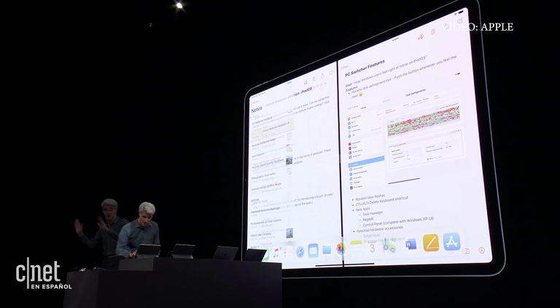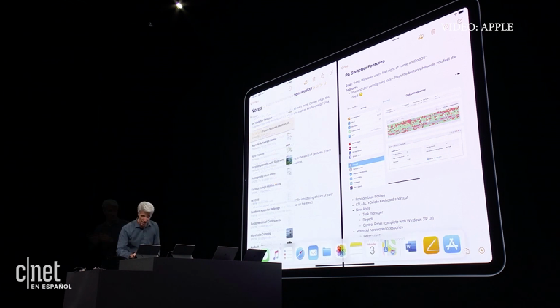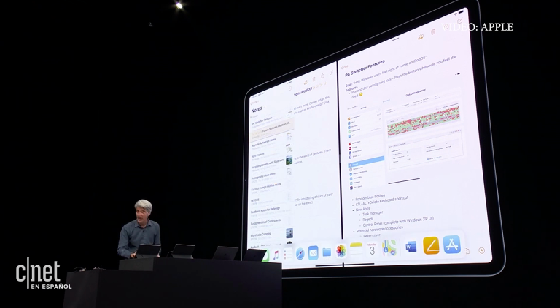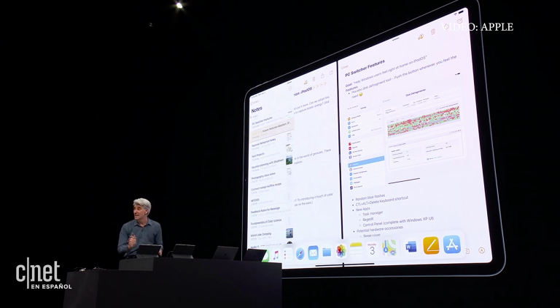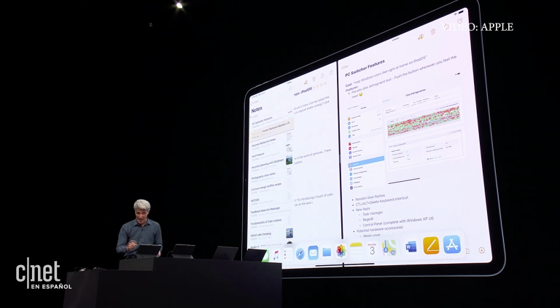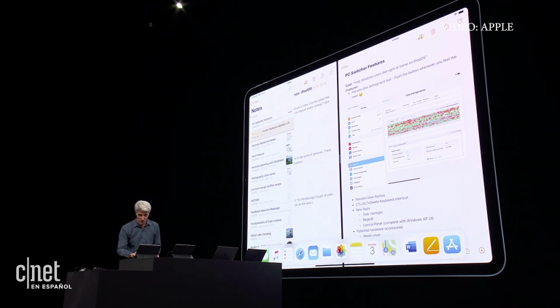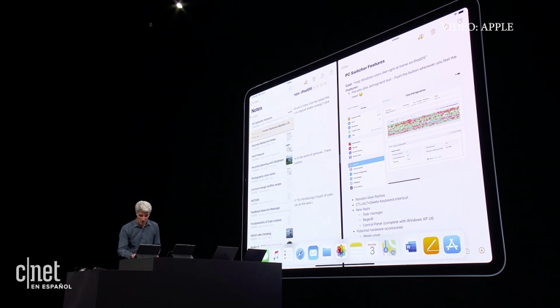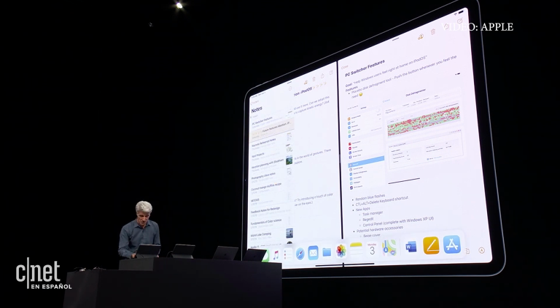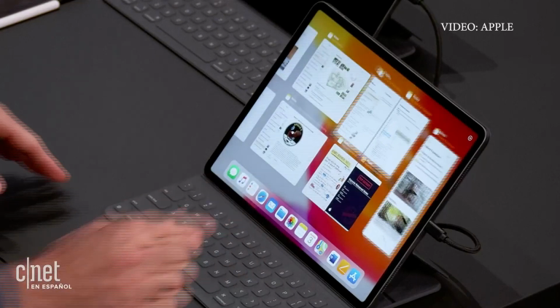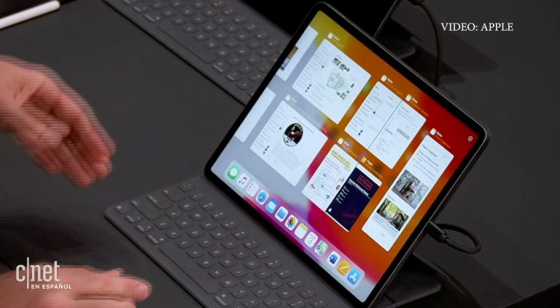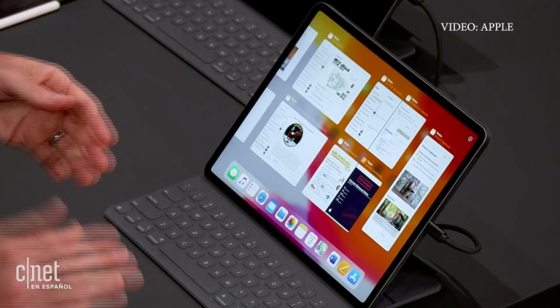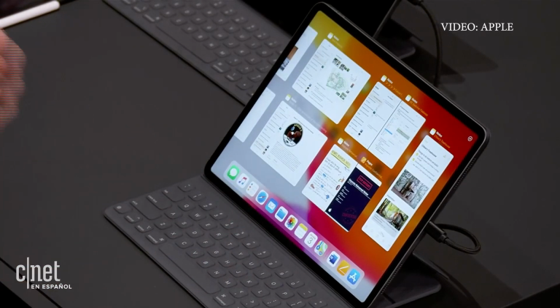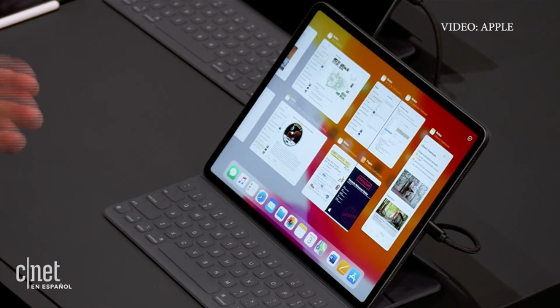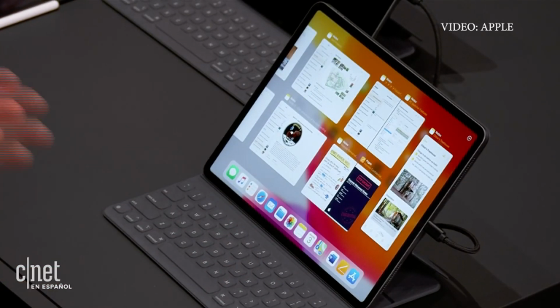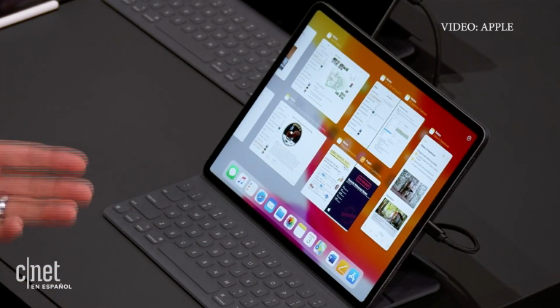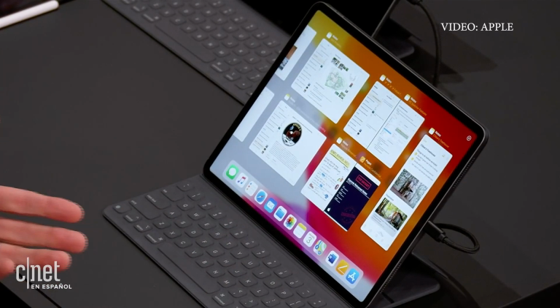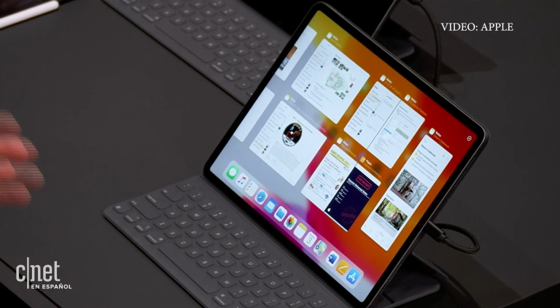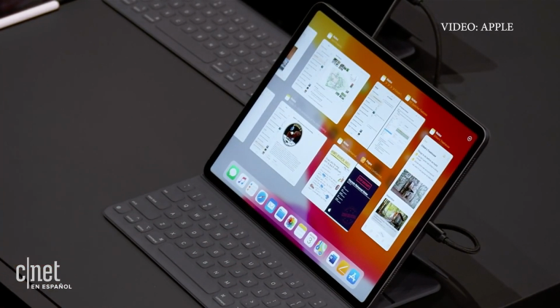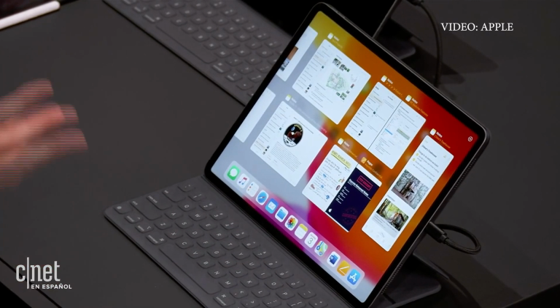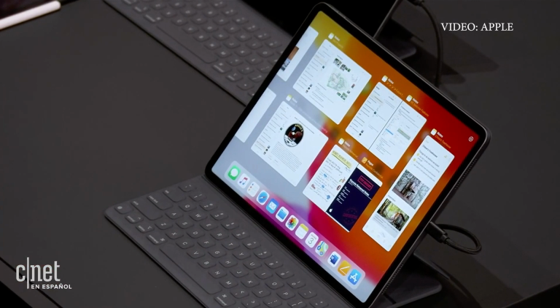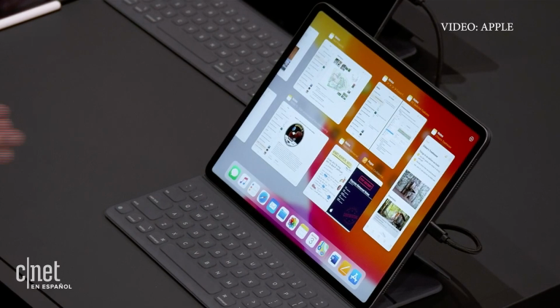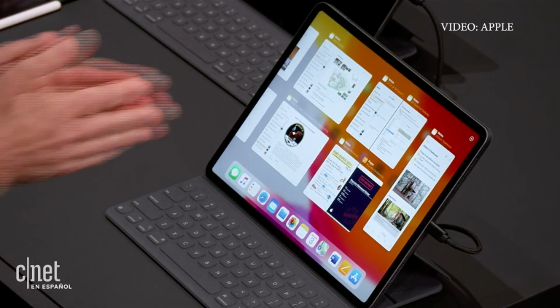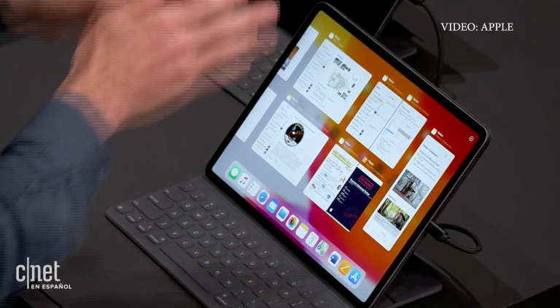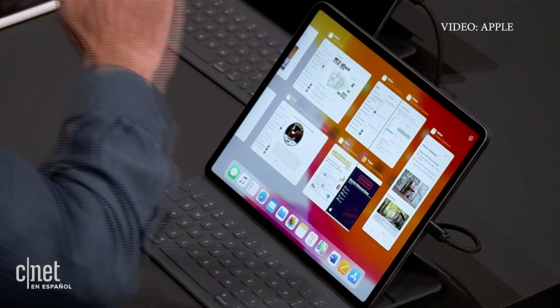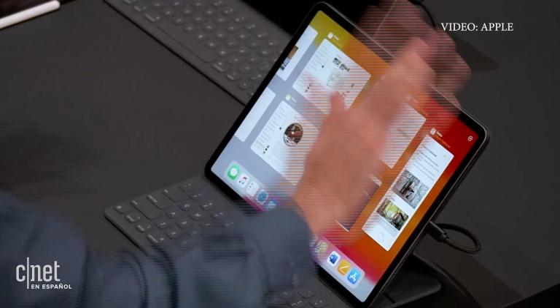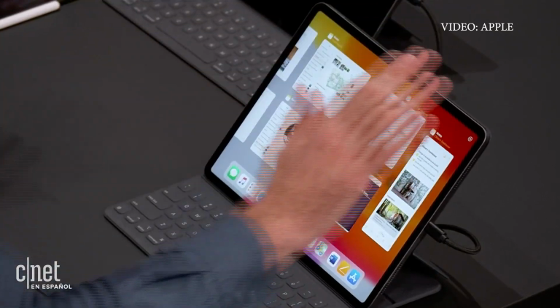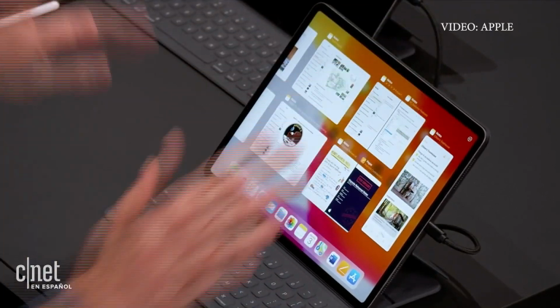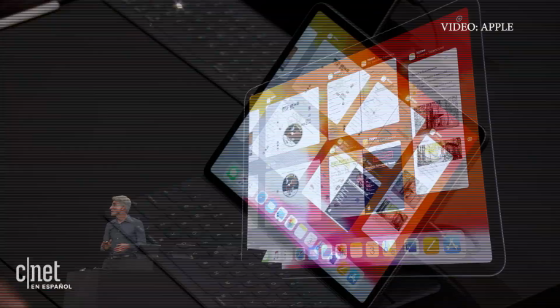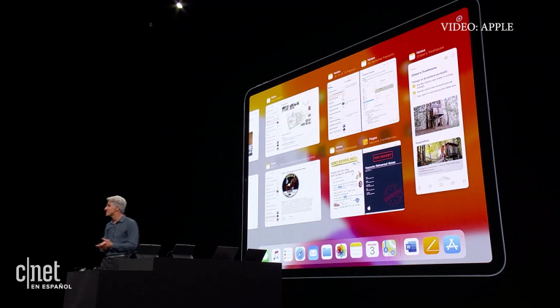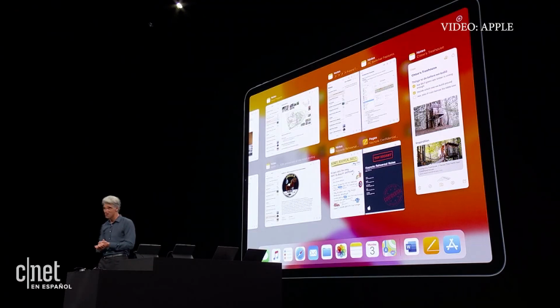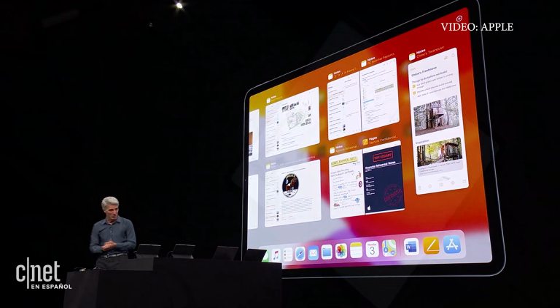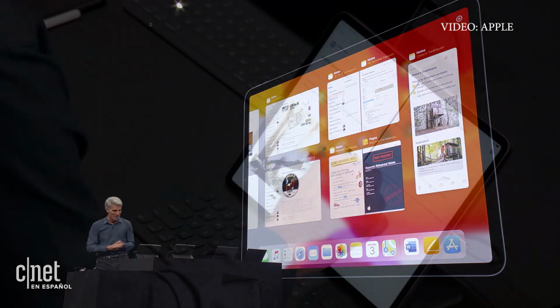Bring up the dock, tap on notes, and we have App Exposé now on iPad here. All my note spaces in one place.